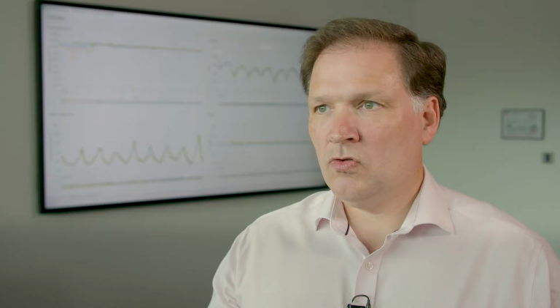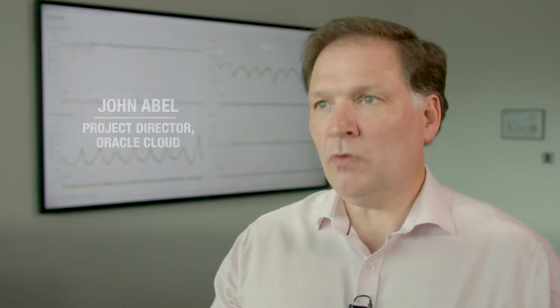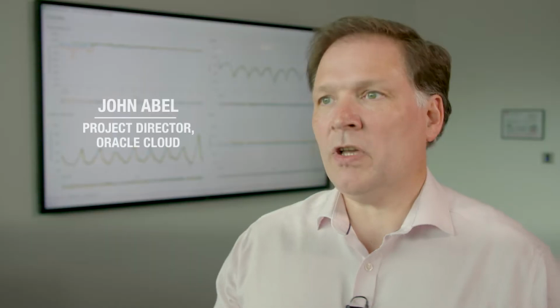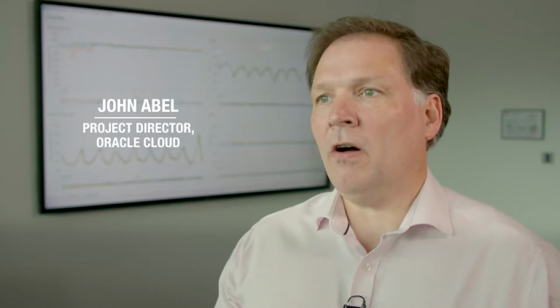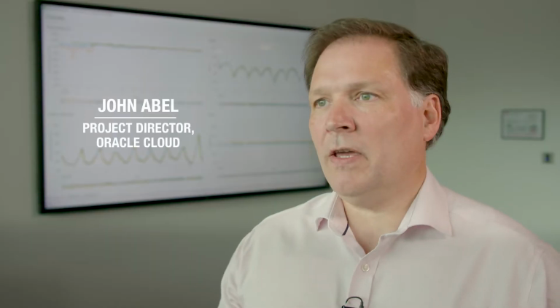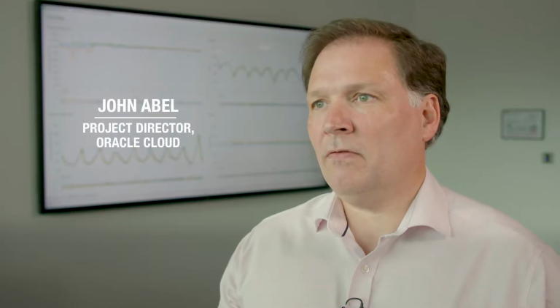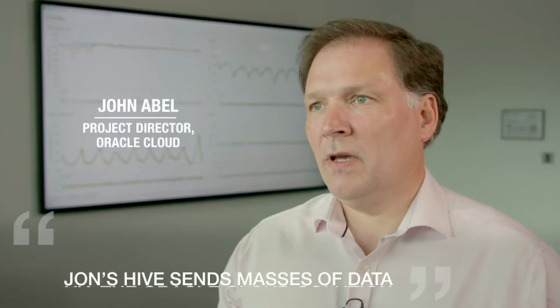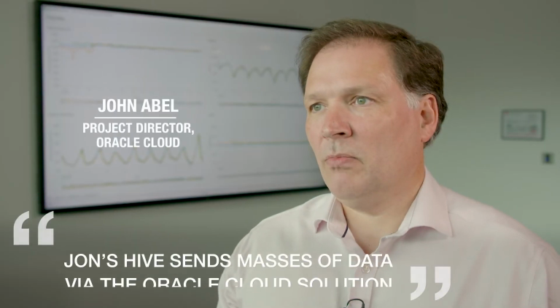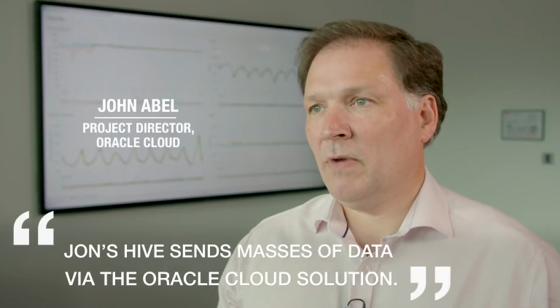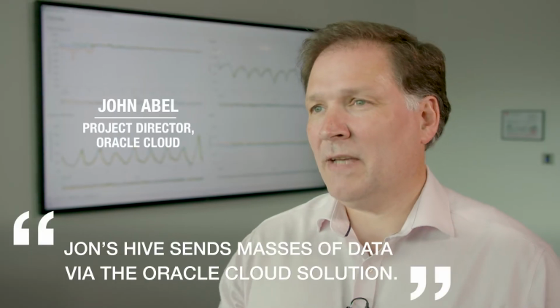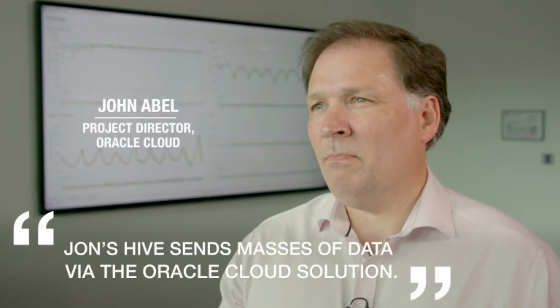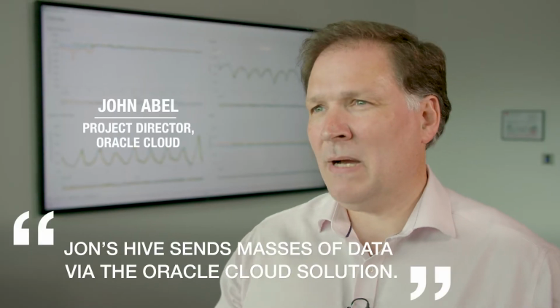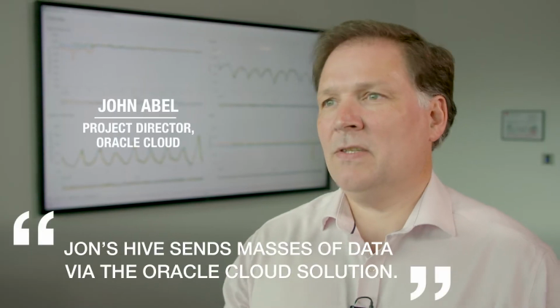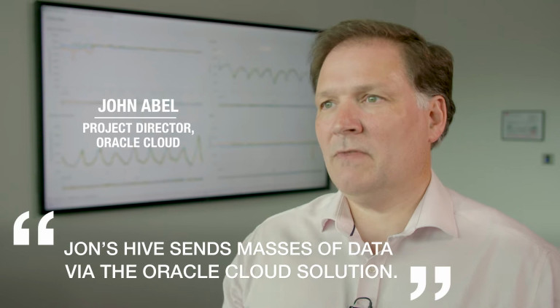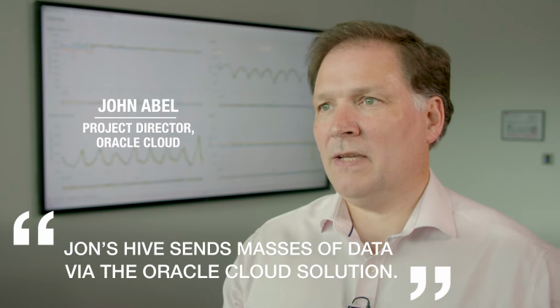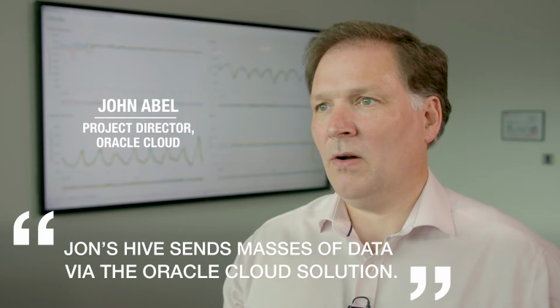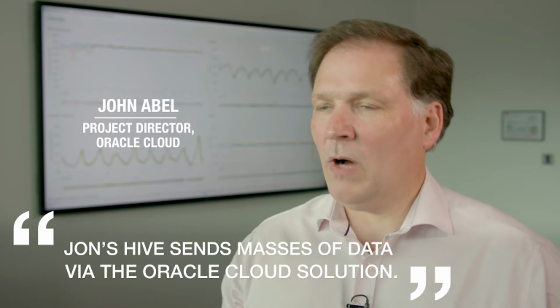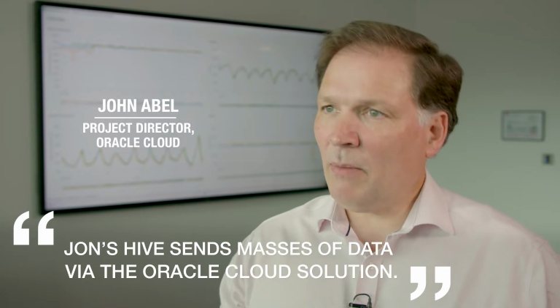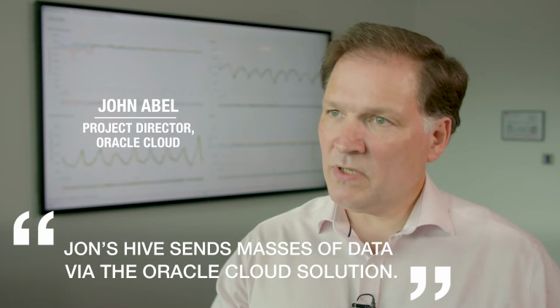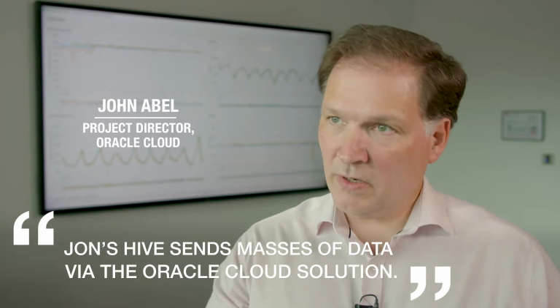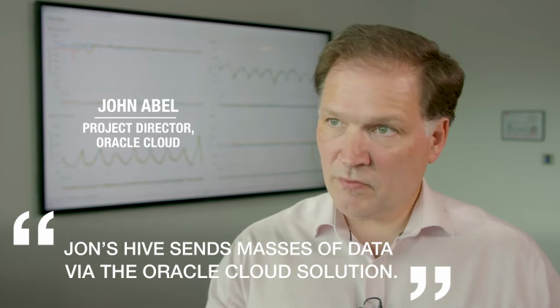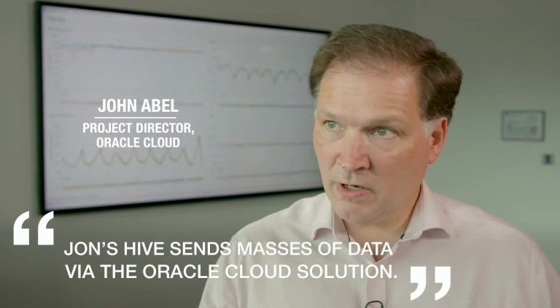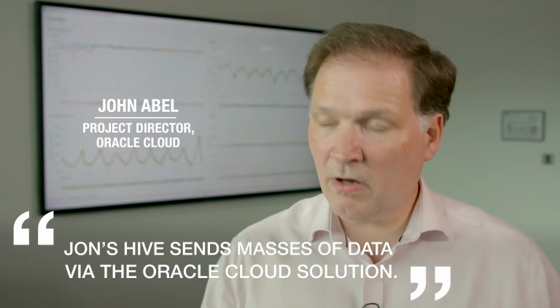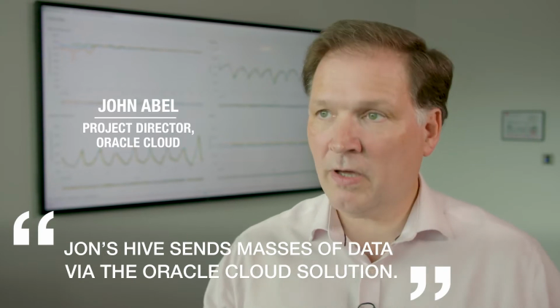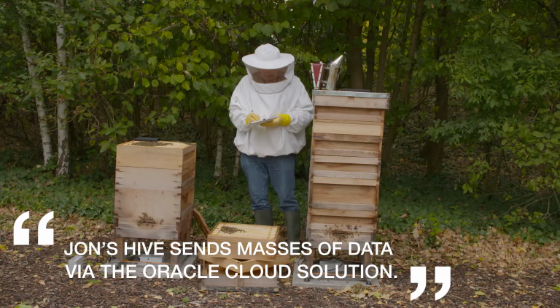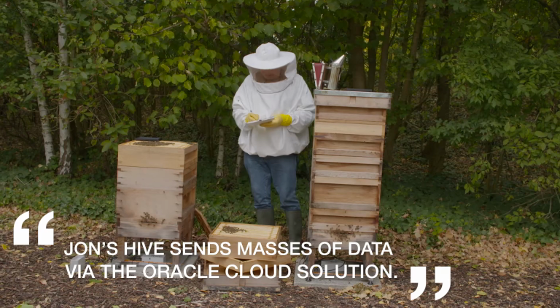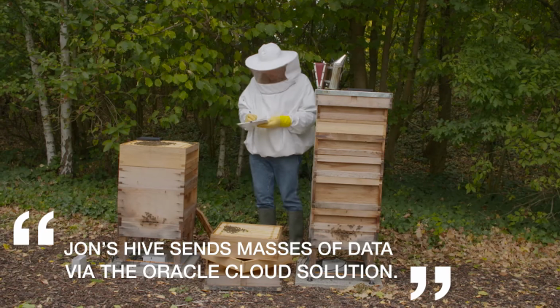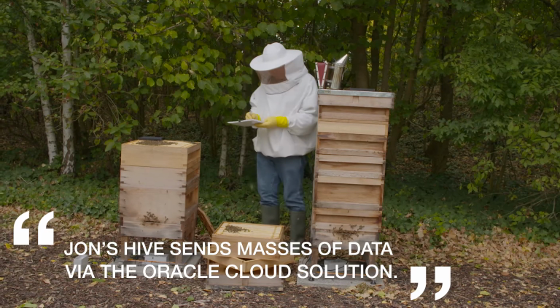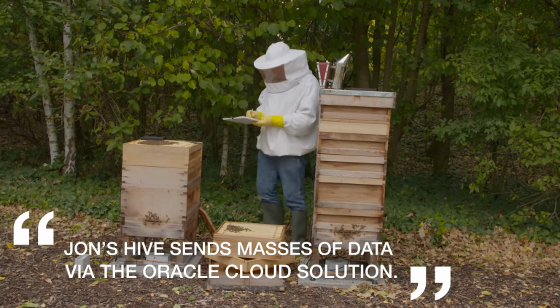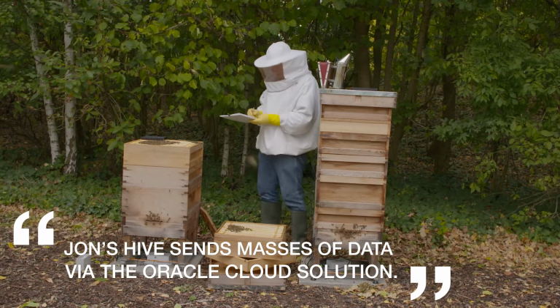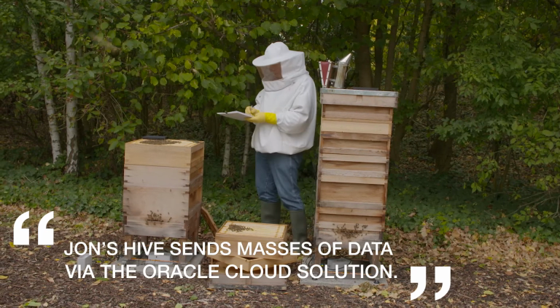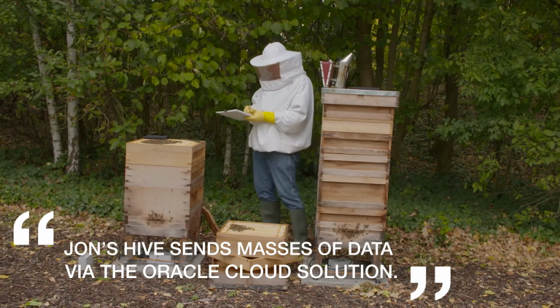John's hive collects masses of data. What happens is it goes from the hive into the Oracle Cloud solution.